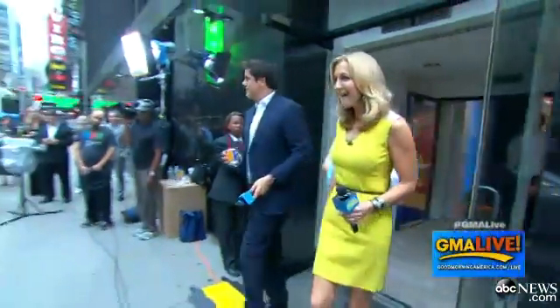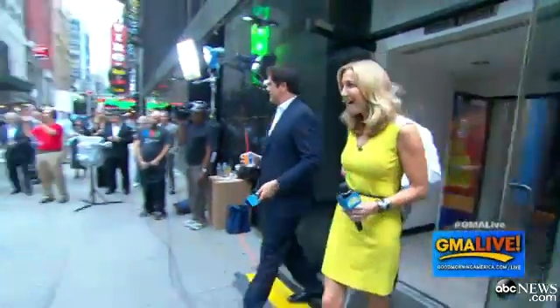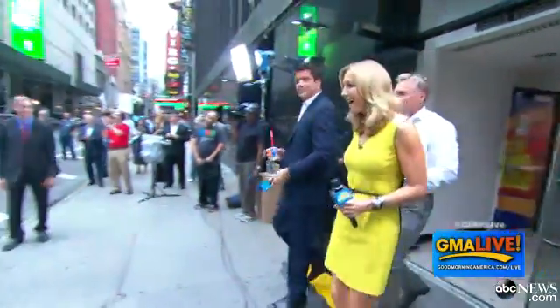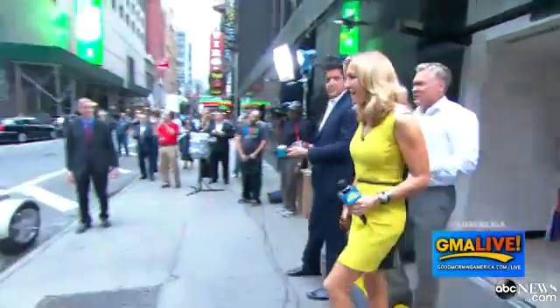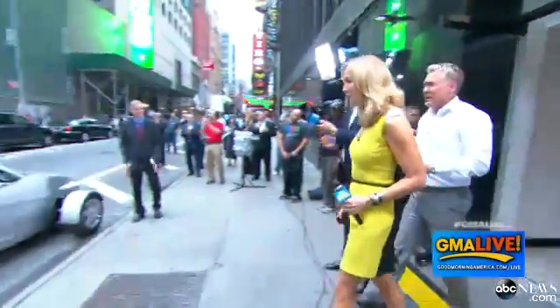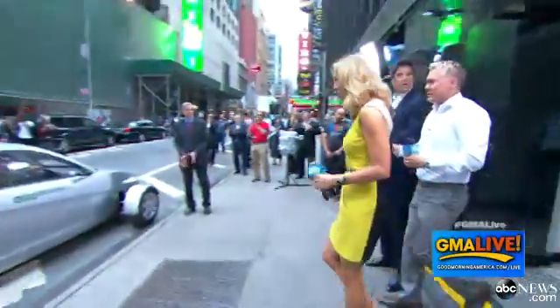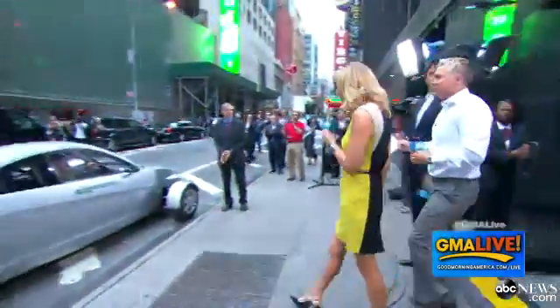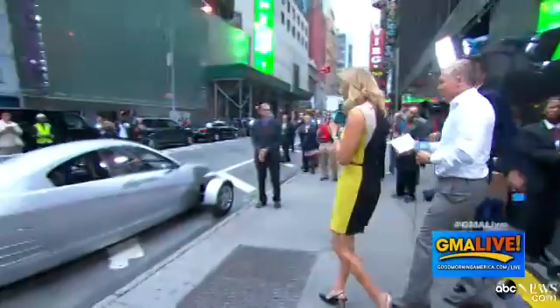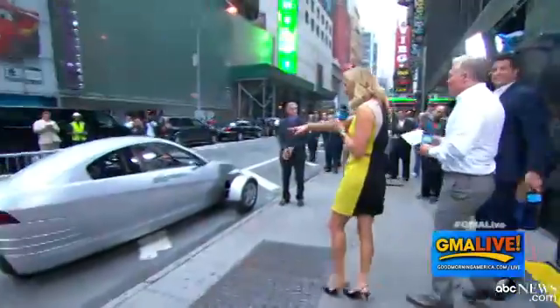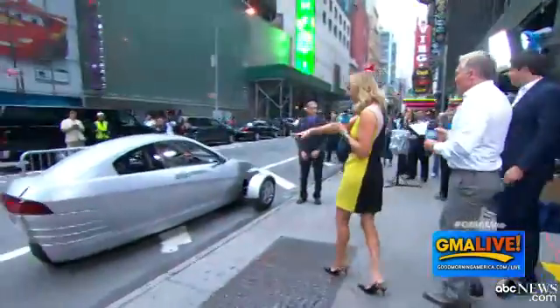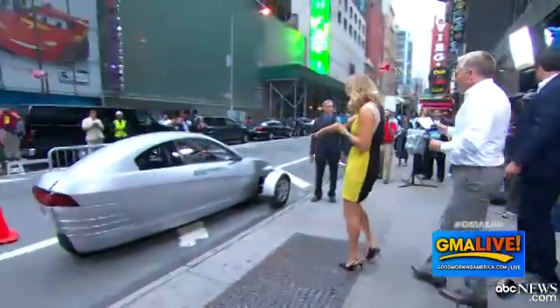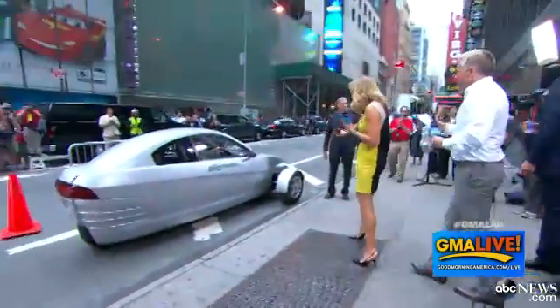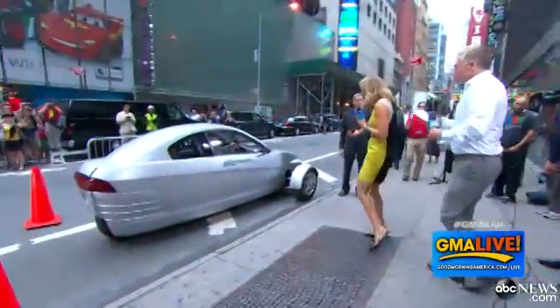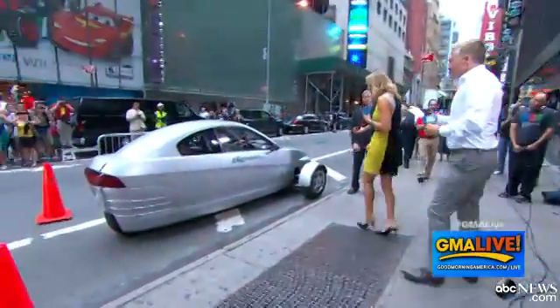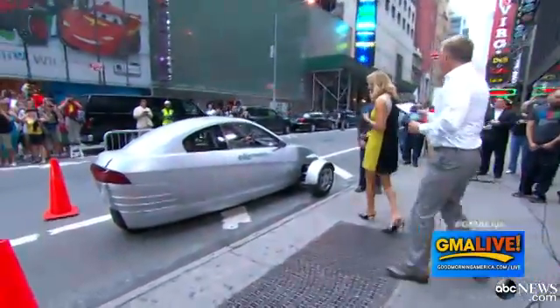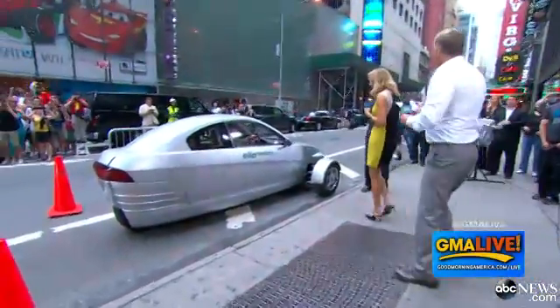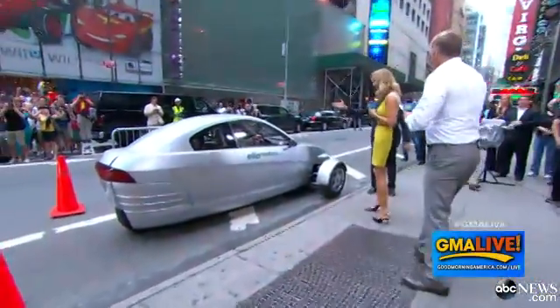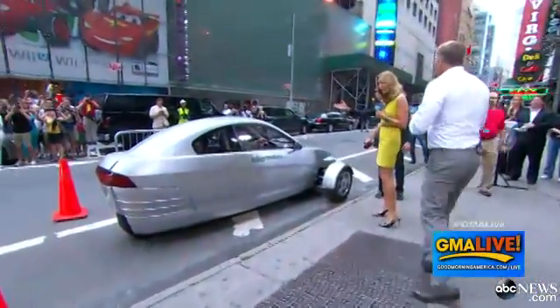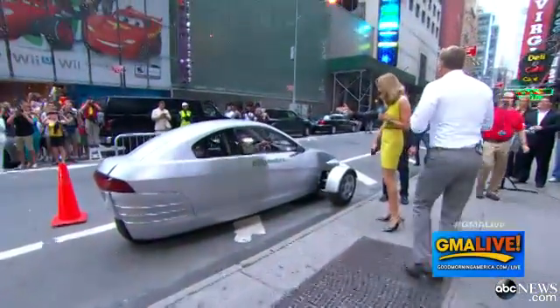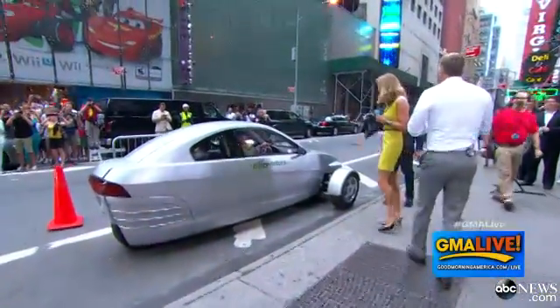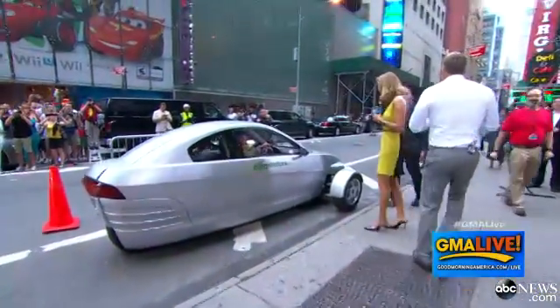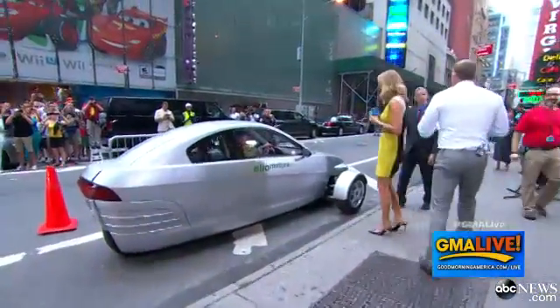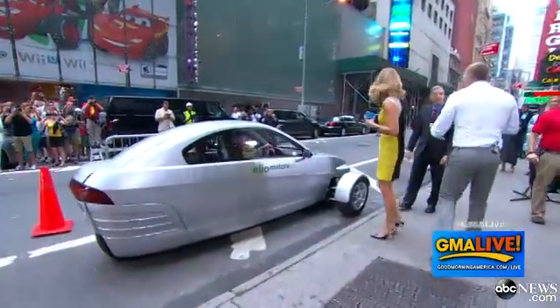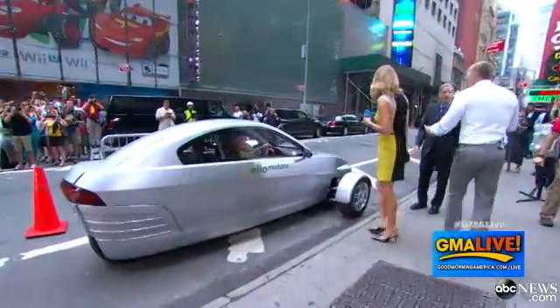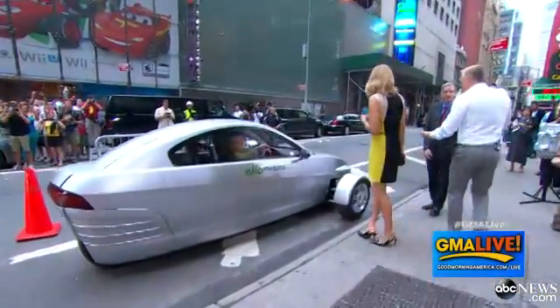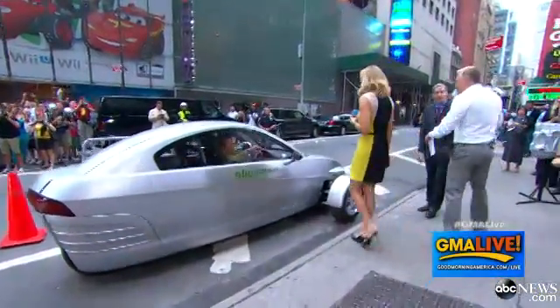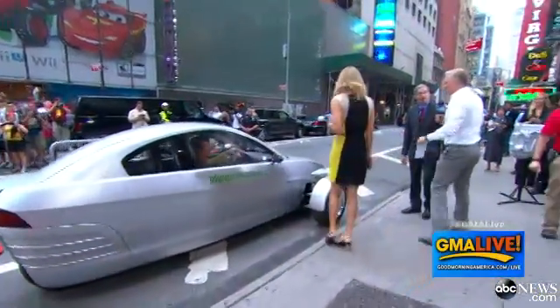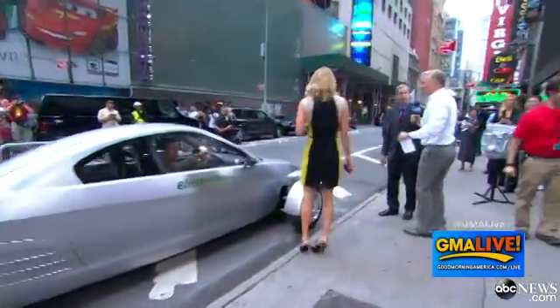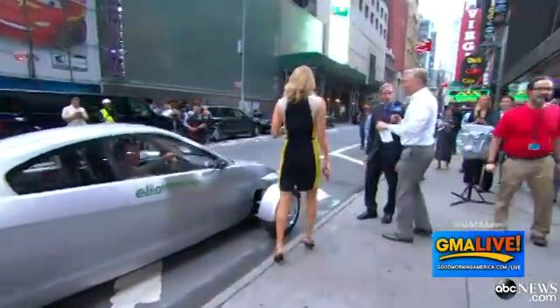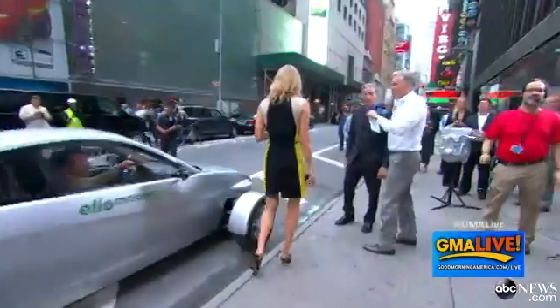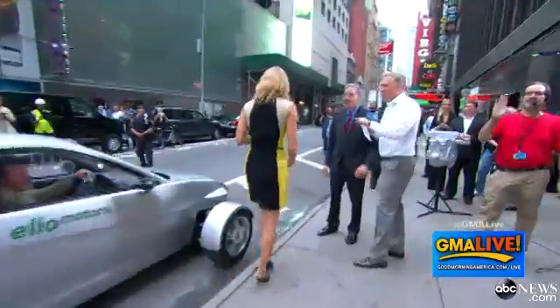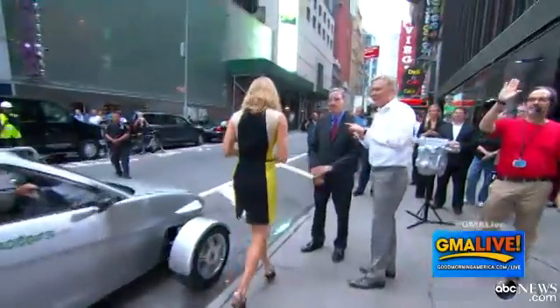Look how sexy this thing is. How do you get in it? It's one door. It's on this side. Tell me about the whole idea.